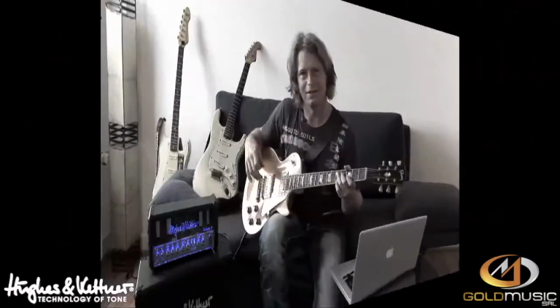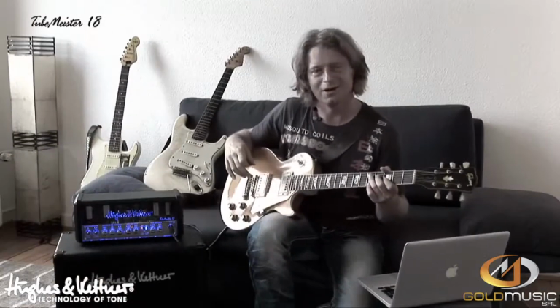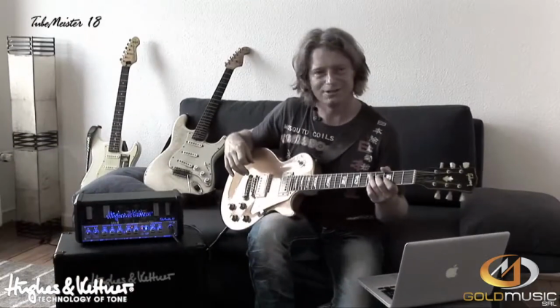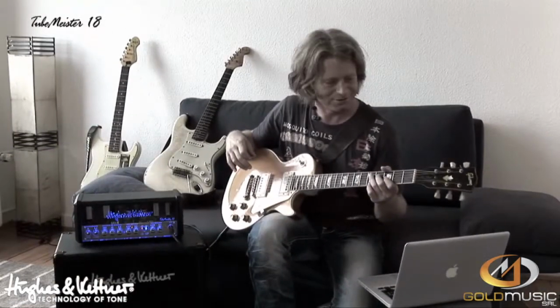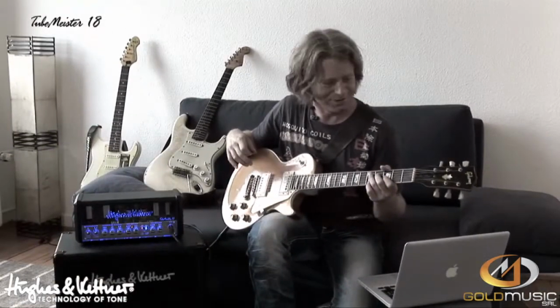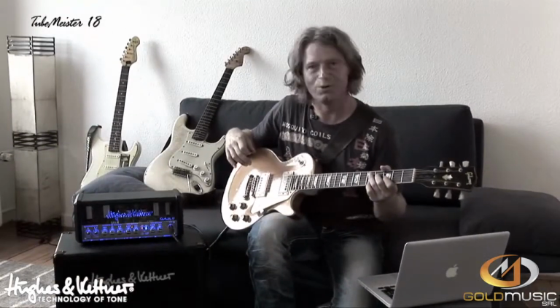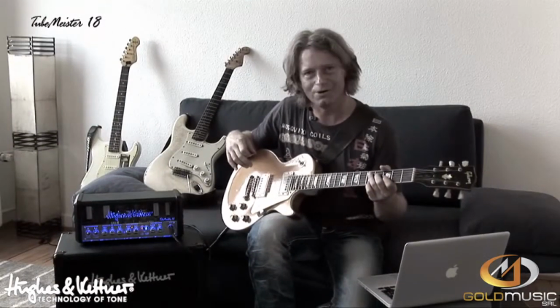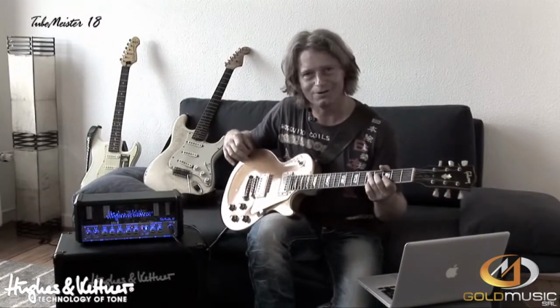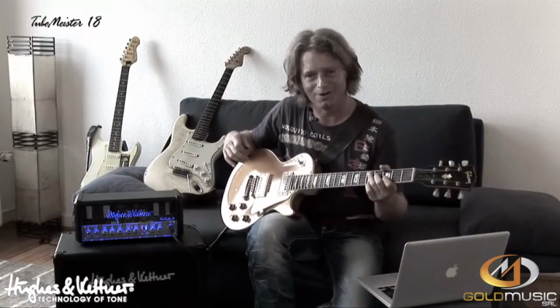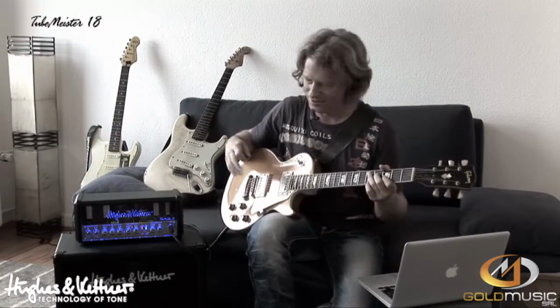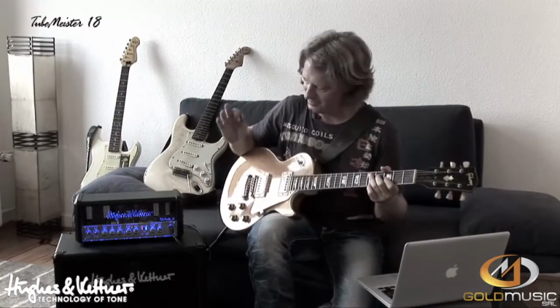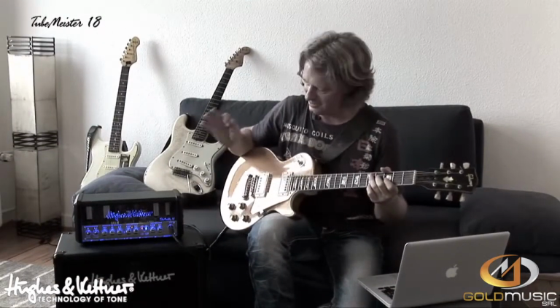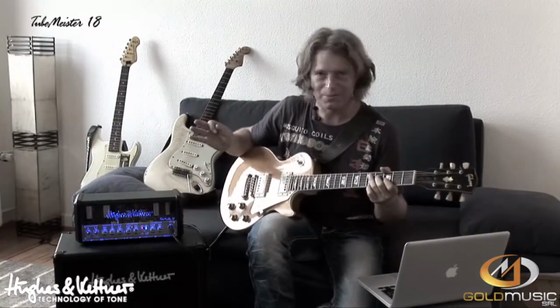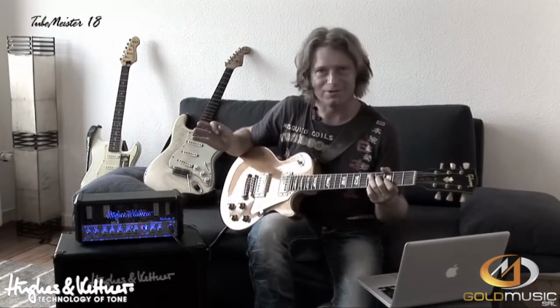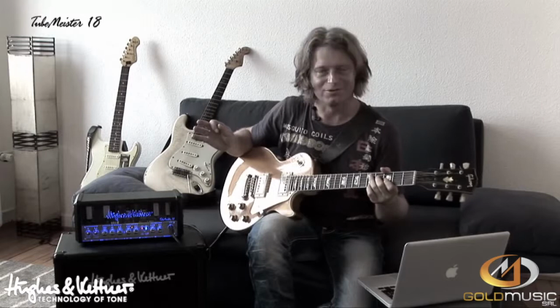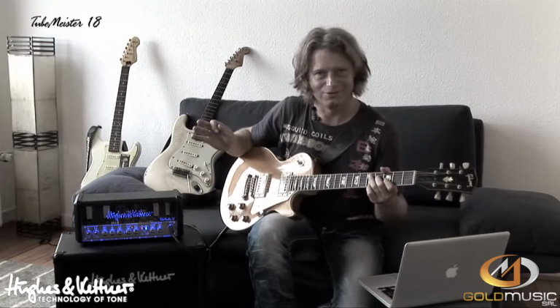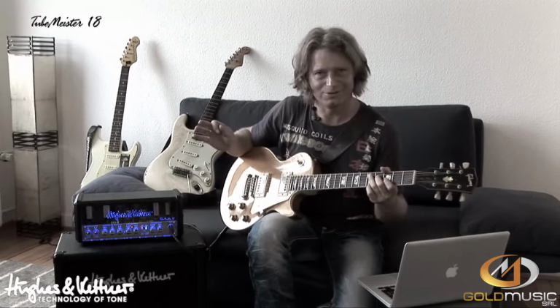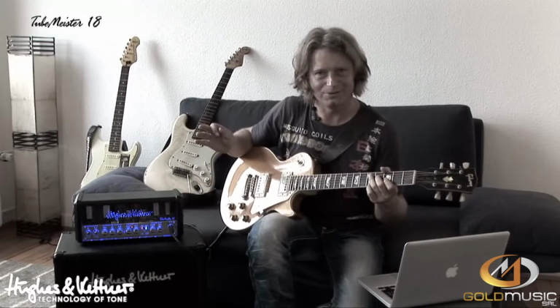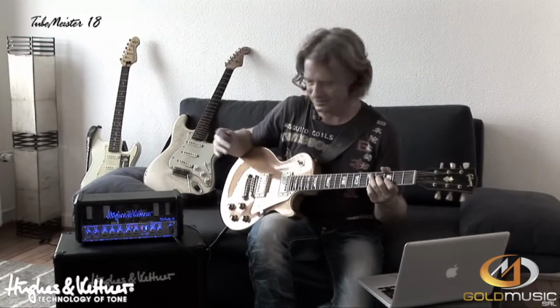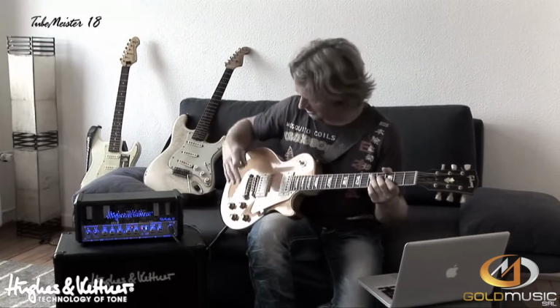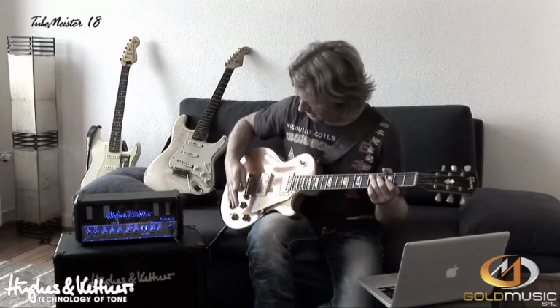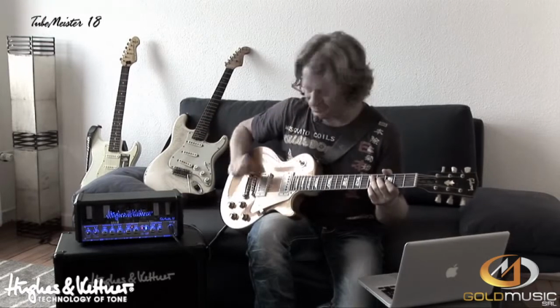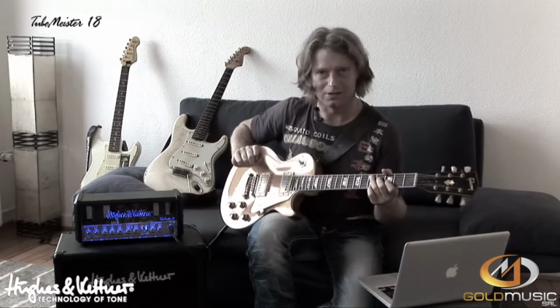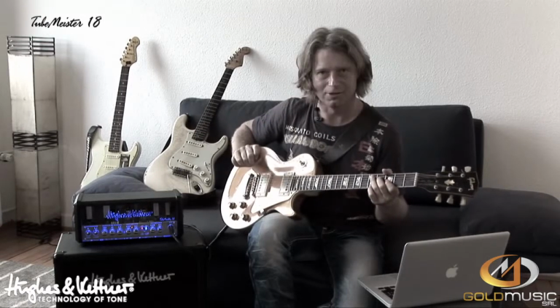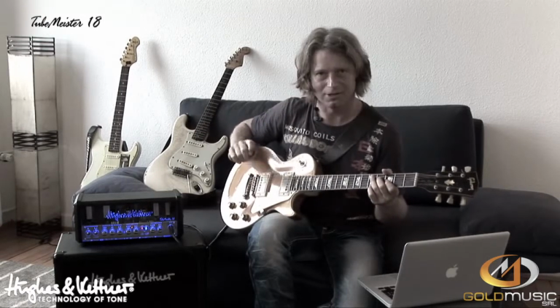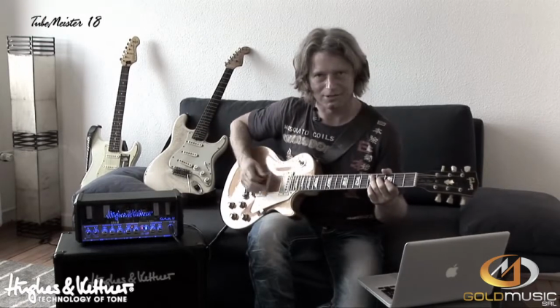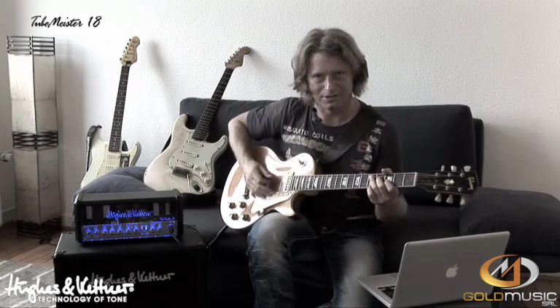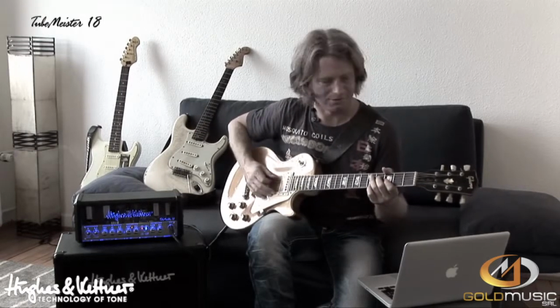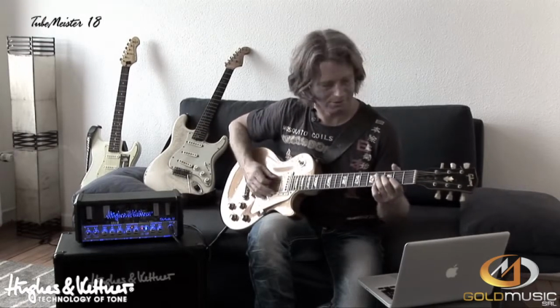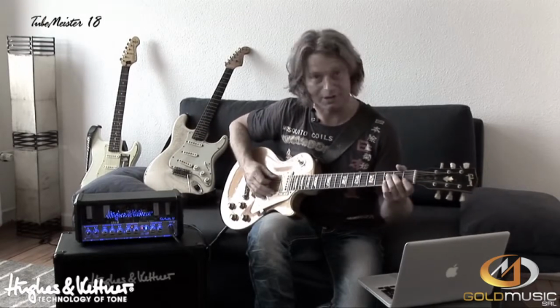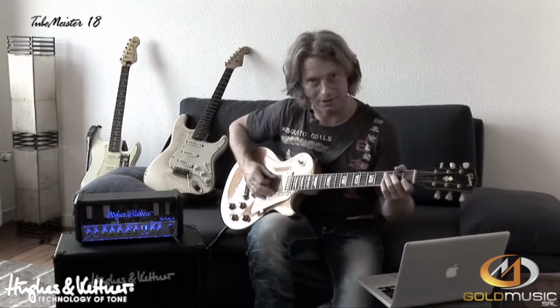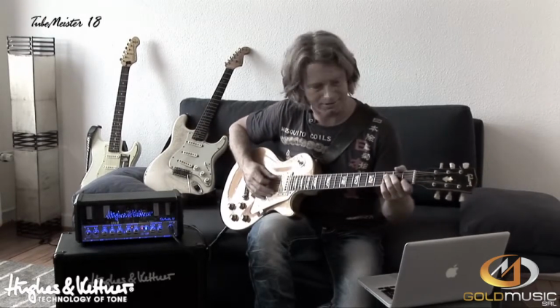Now we listen to the Les Paul. The amp is on full, but the guitar starts at a lower gain setting — and then I crank it.